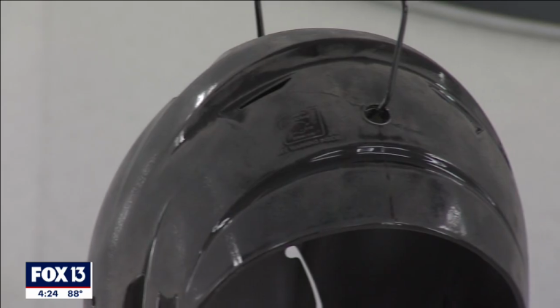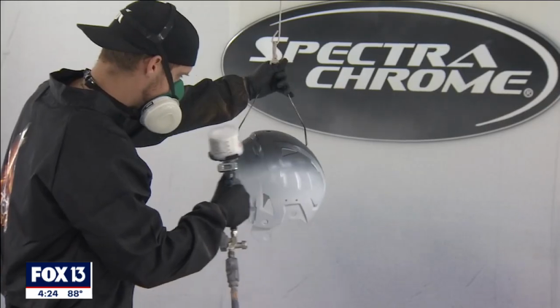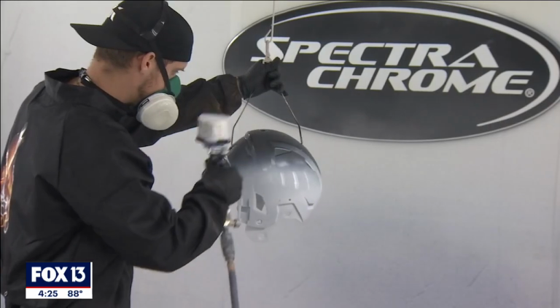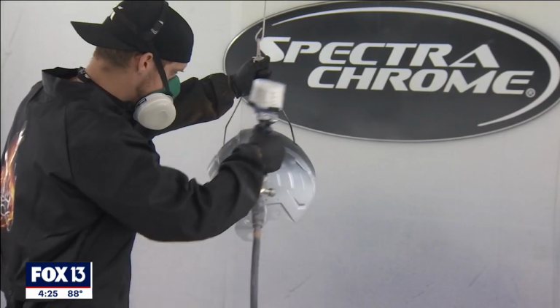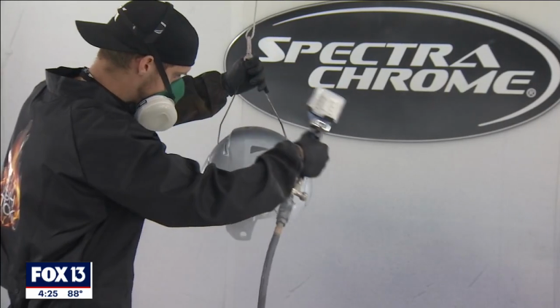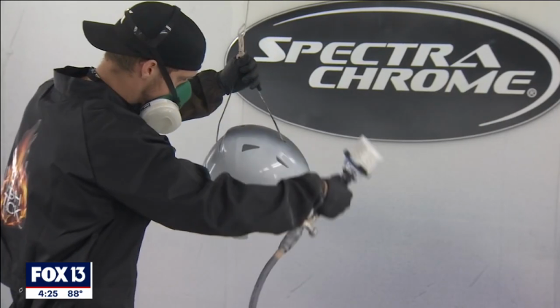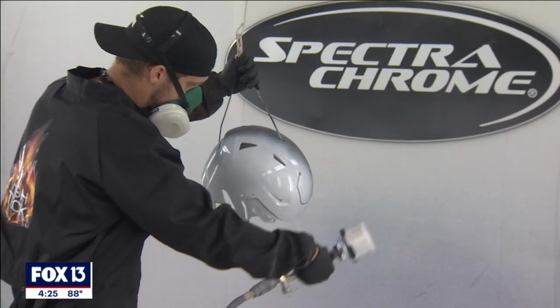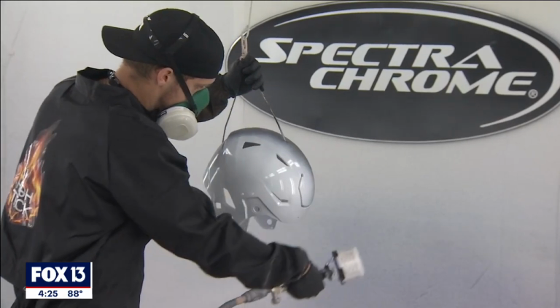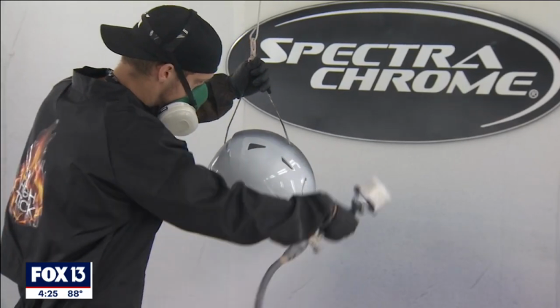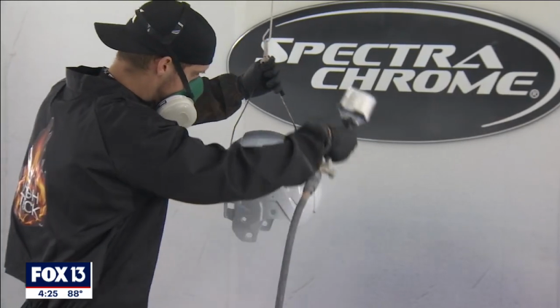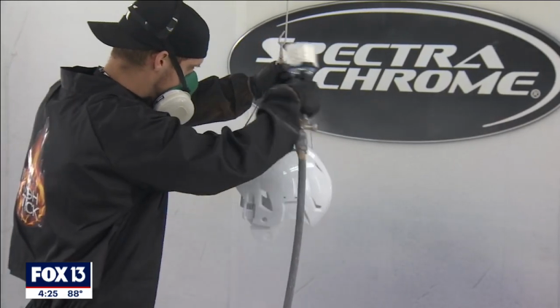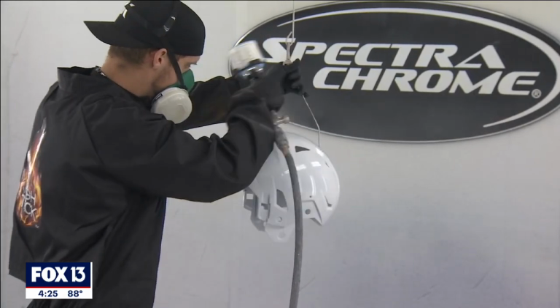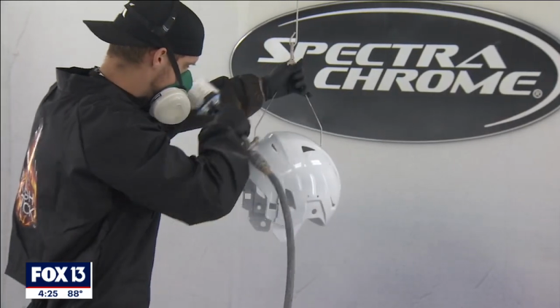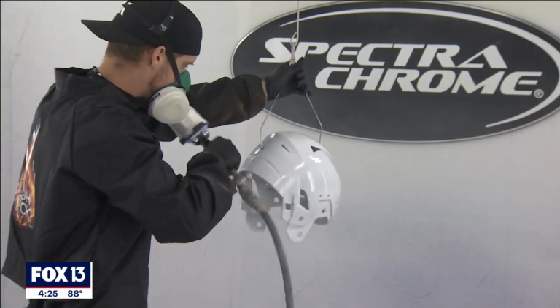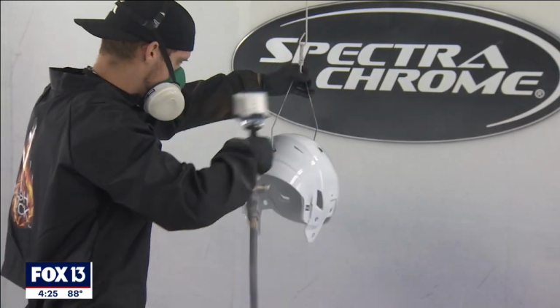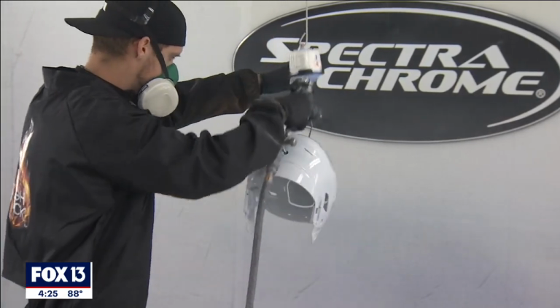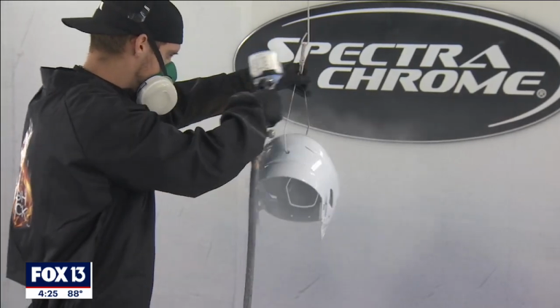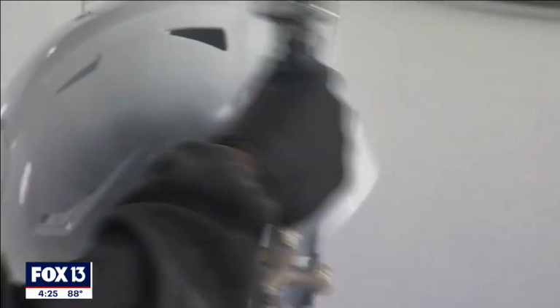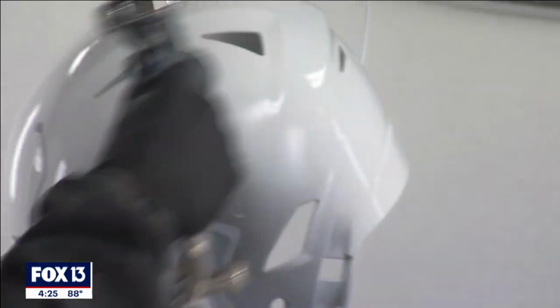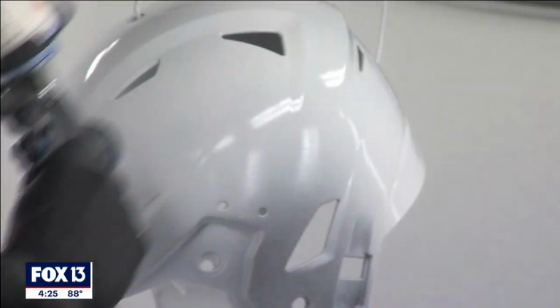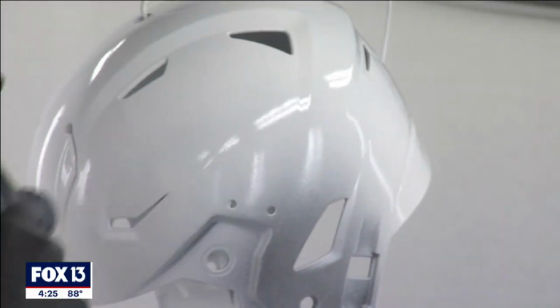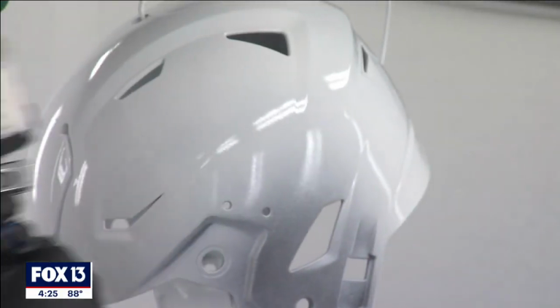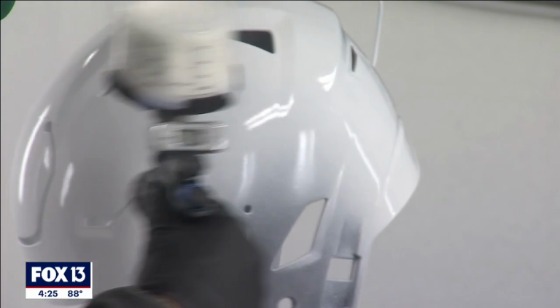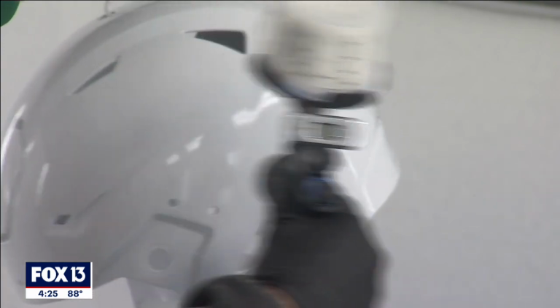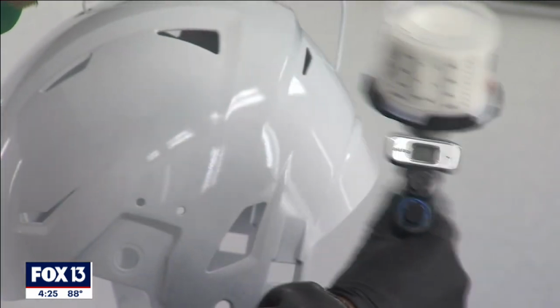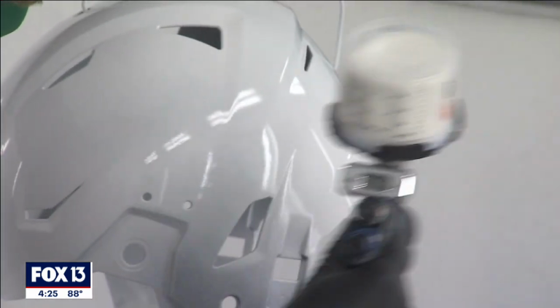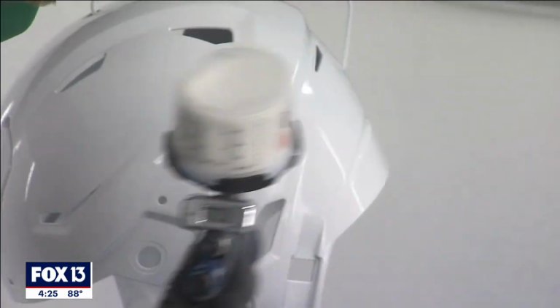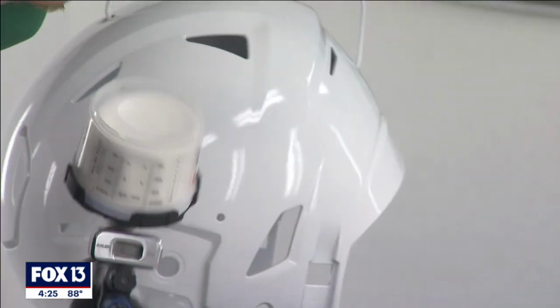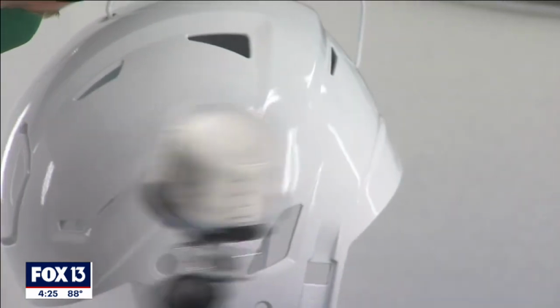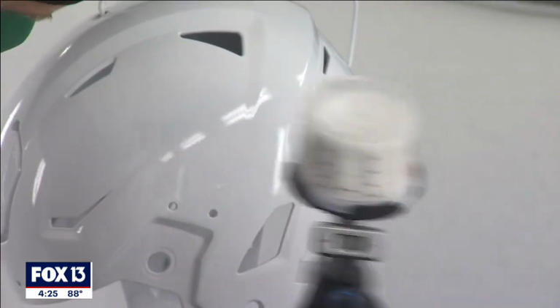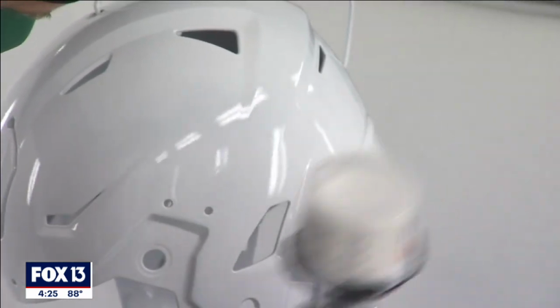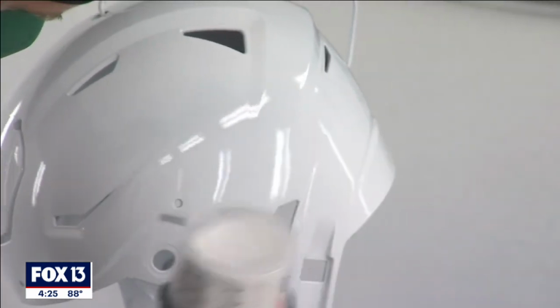Everything that's sprayed is going to have a white base coat first. He sprays a uniform coating that lays down really flat and shiny, because once it's dry they're going to put the silver layer on.